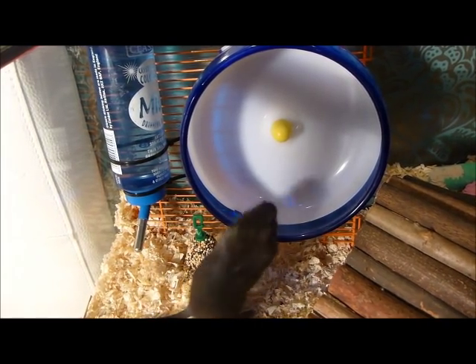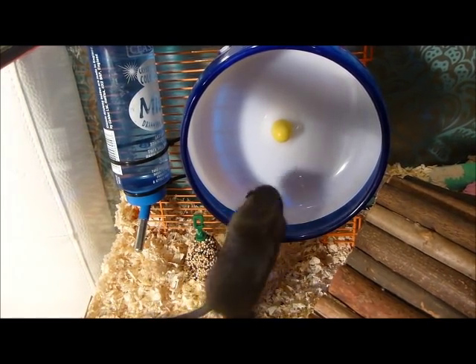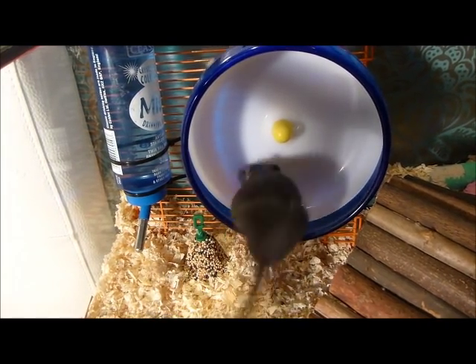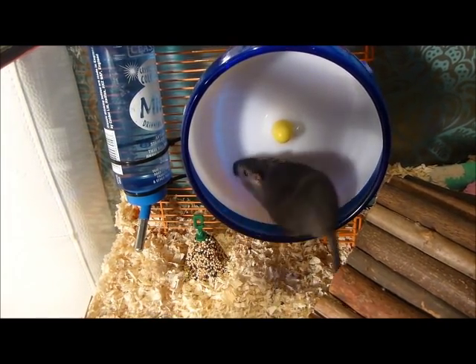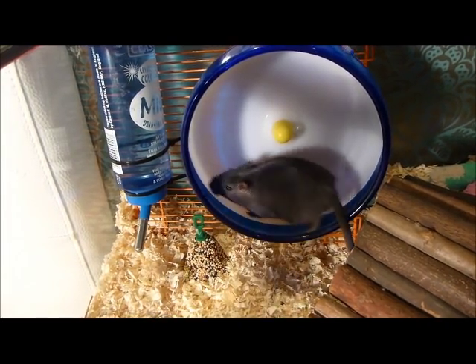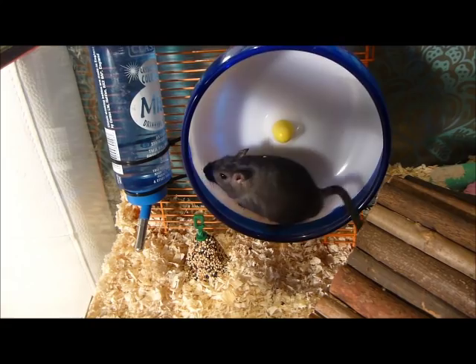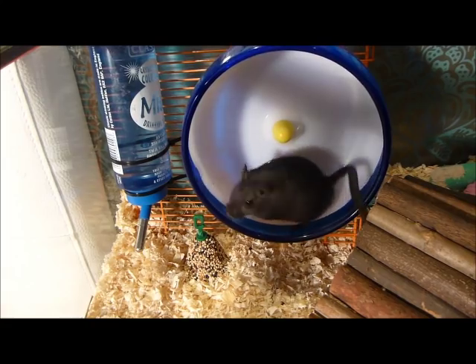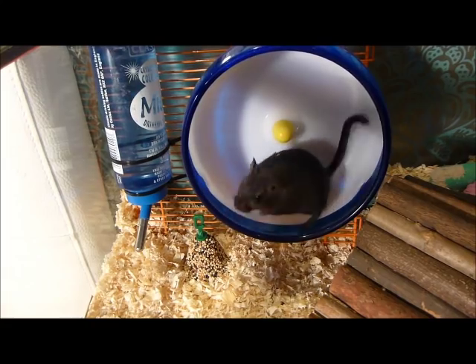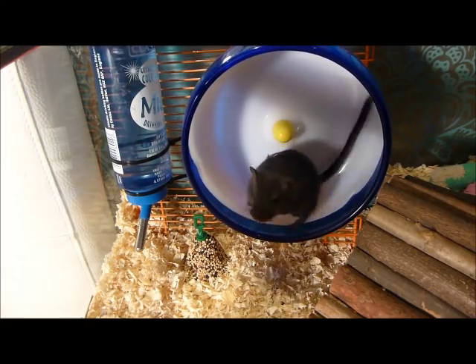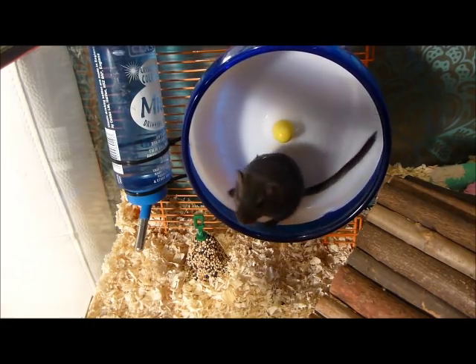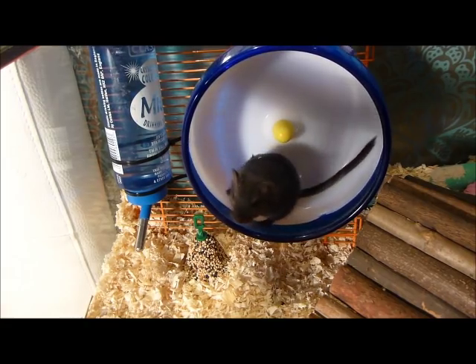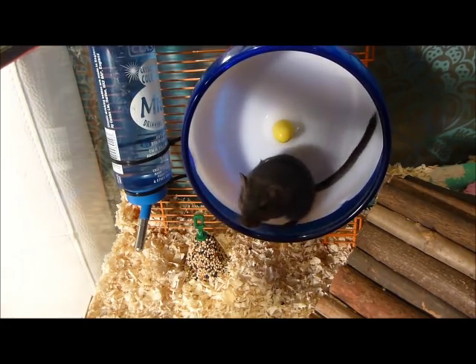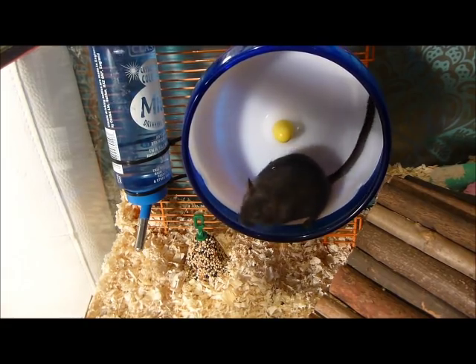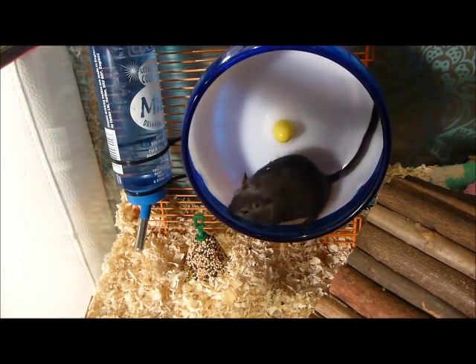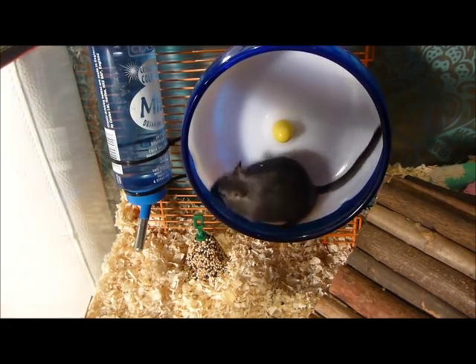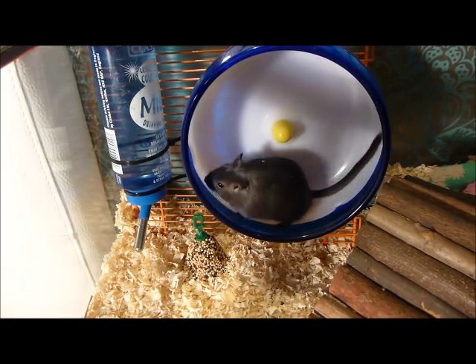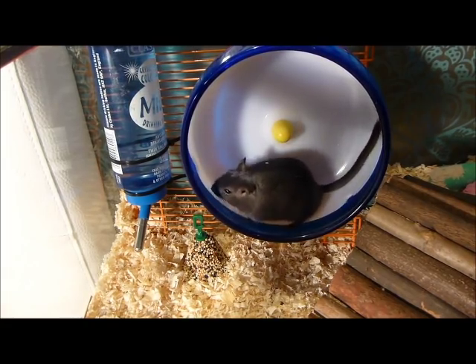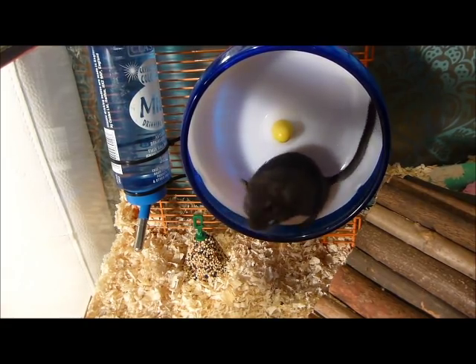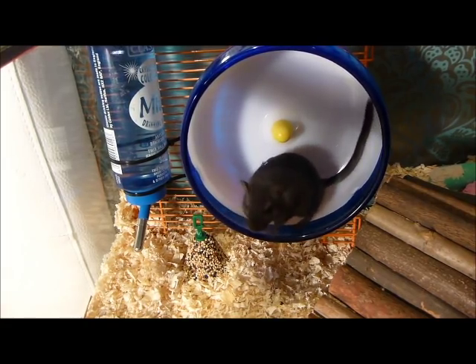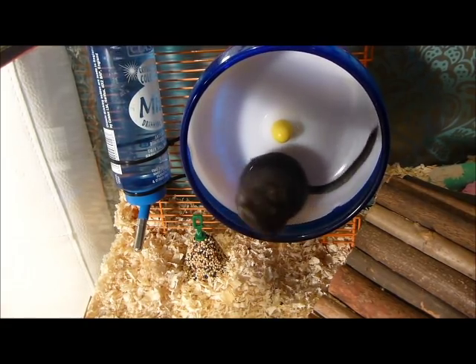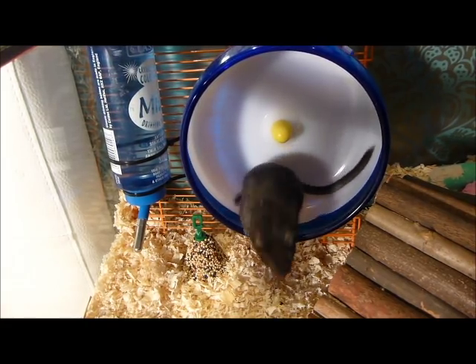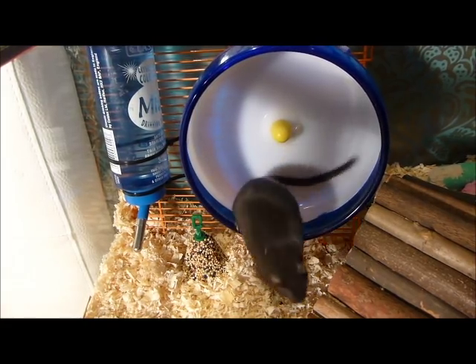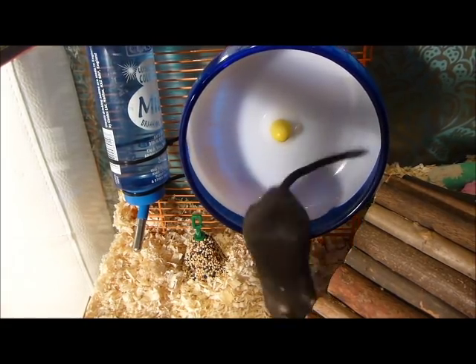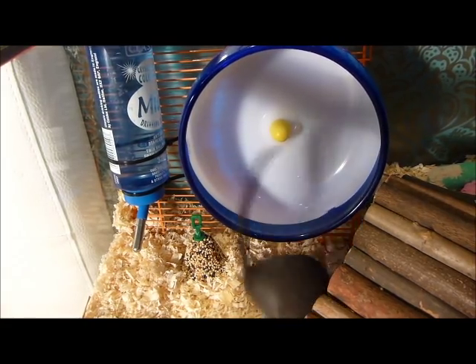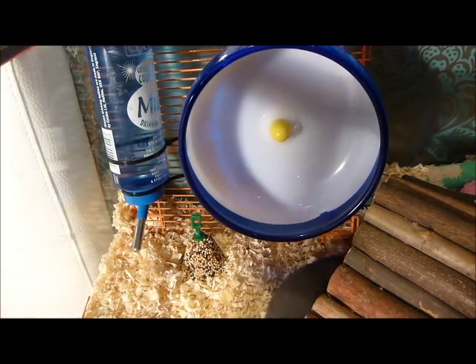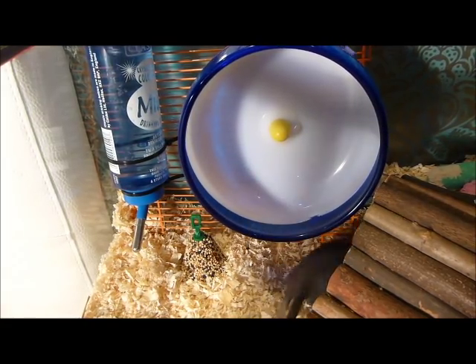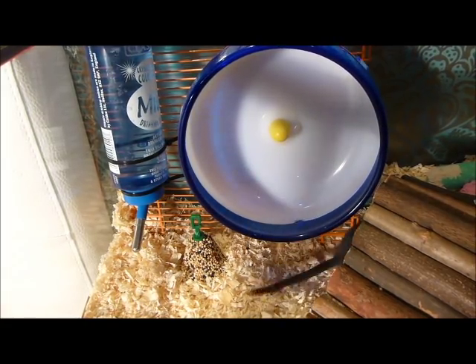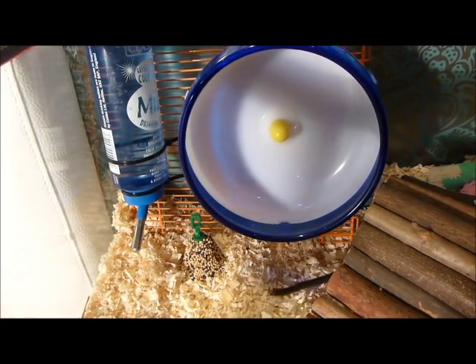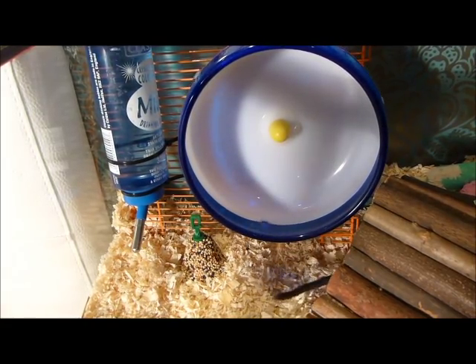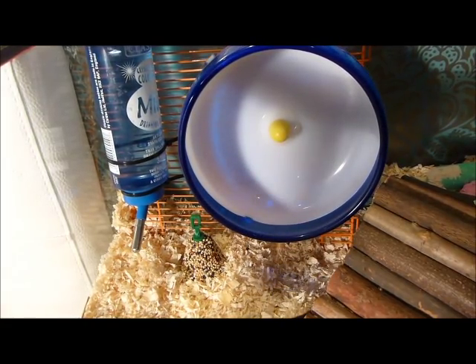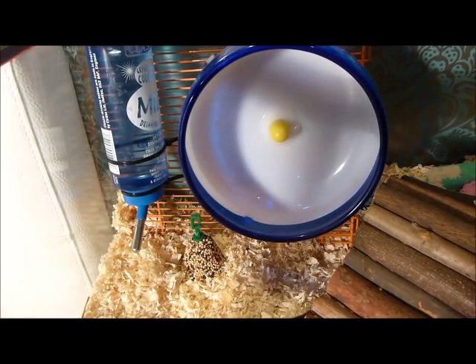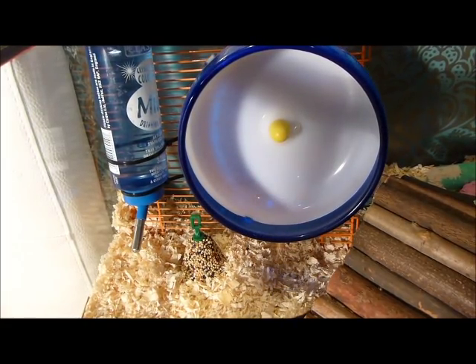We hope you enjoyed seeing how to make this lovely cage. Please rate, comment, and subscribe. We'll see you next time!